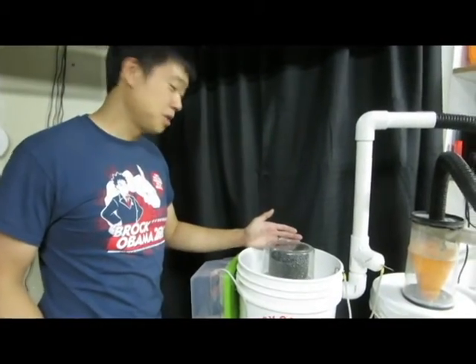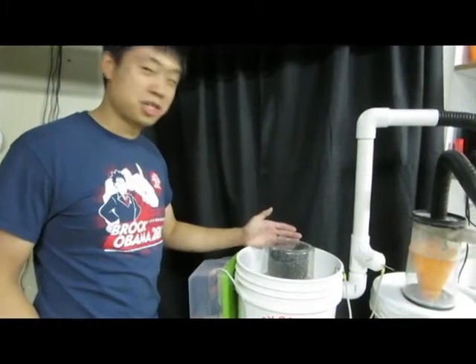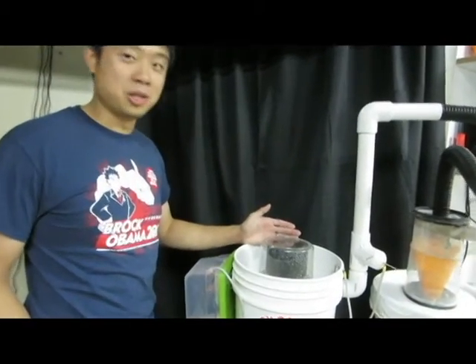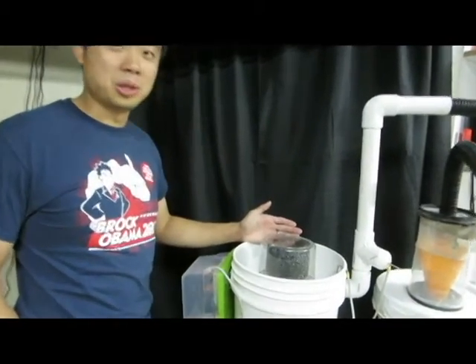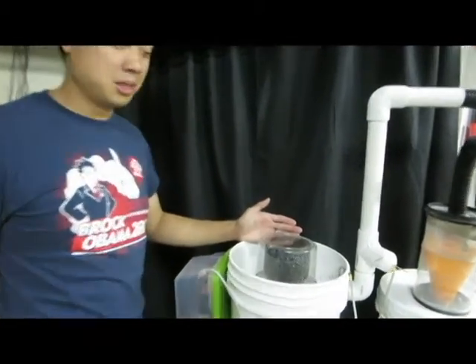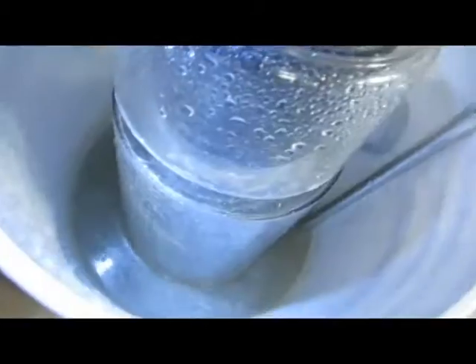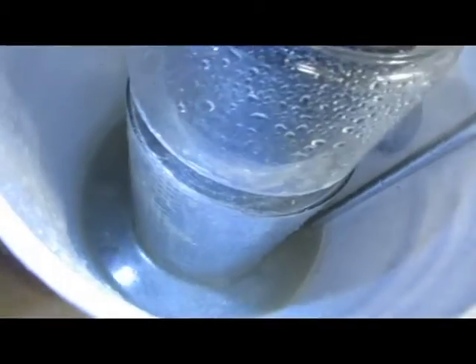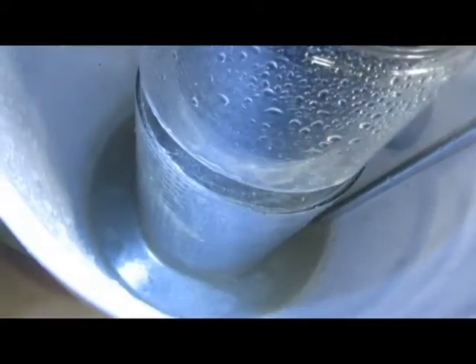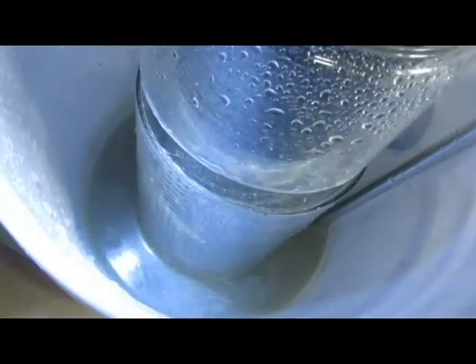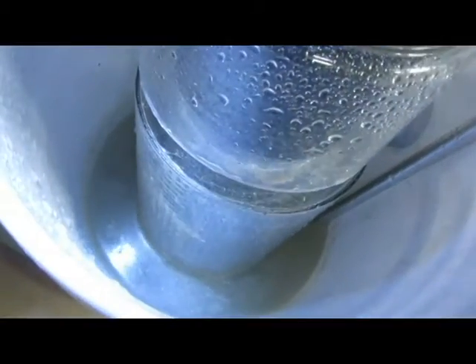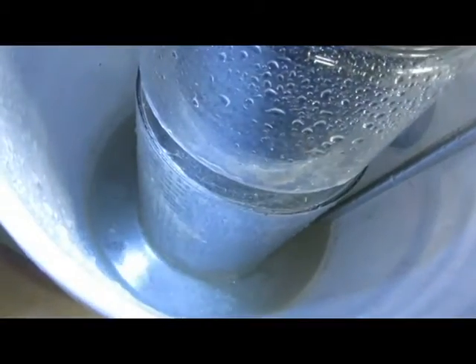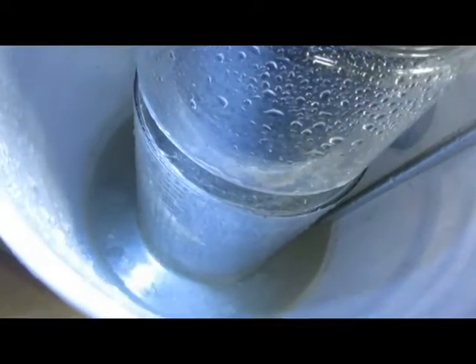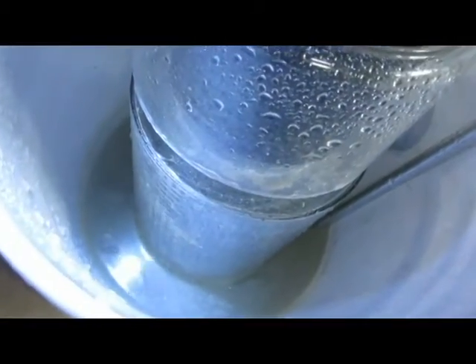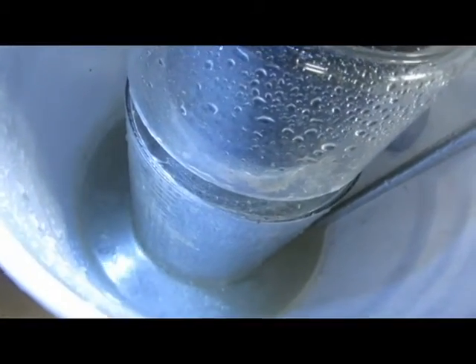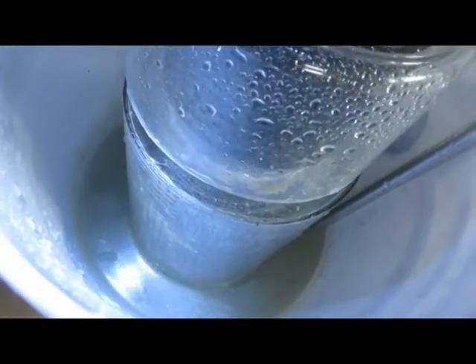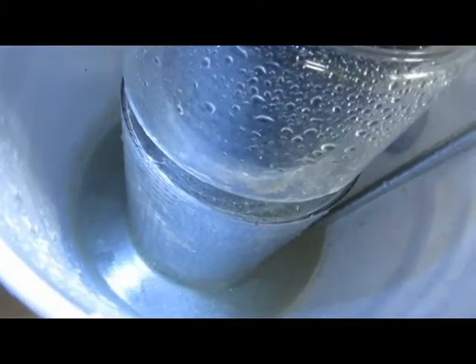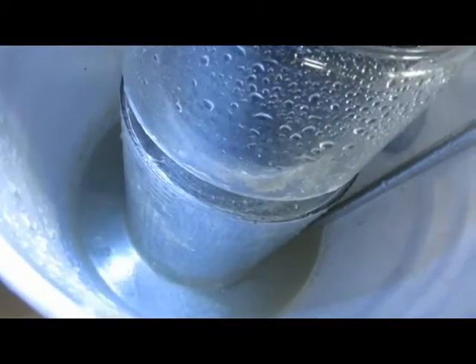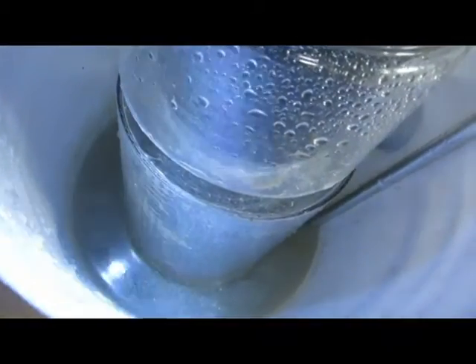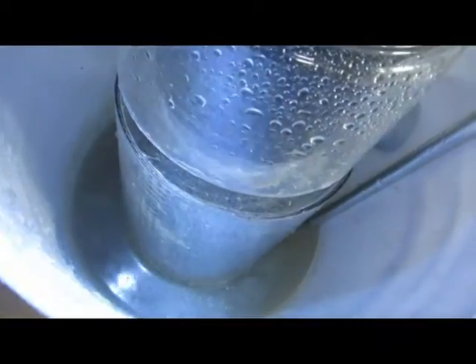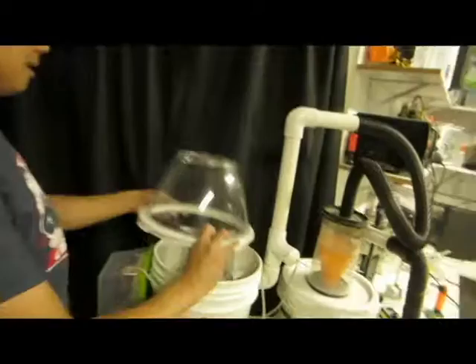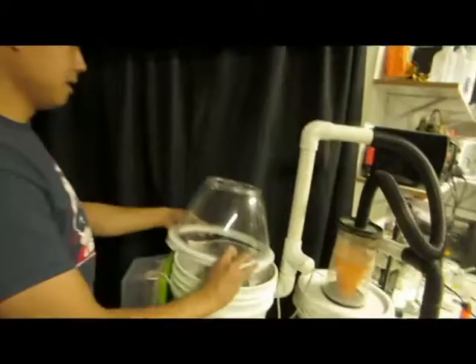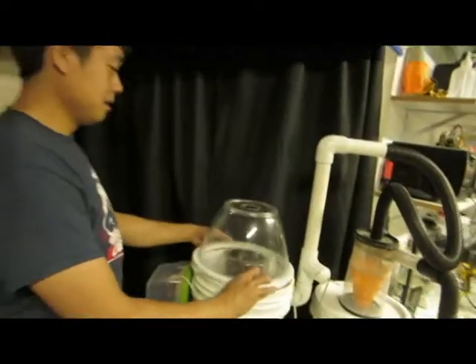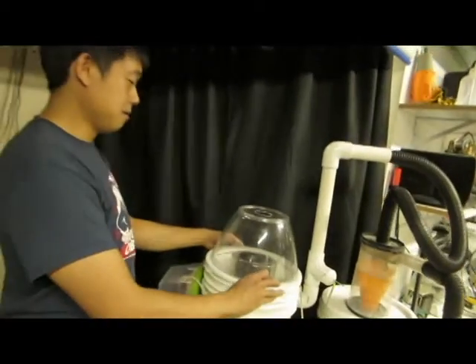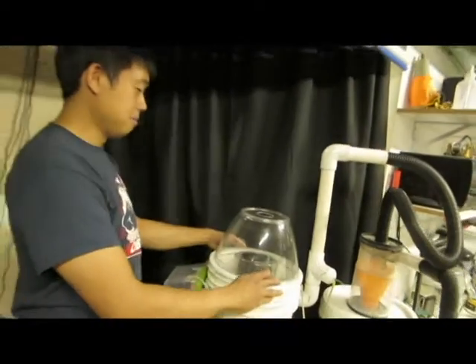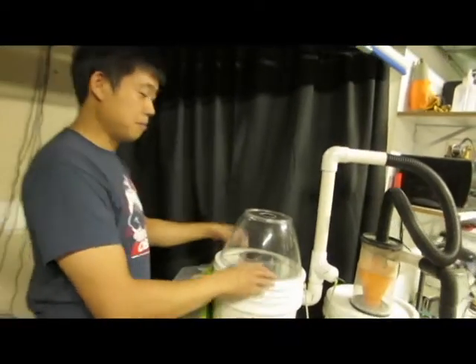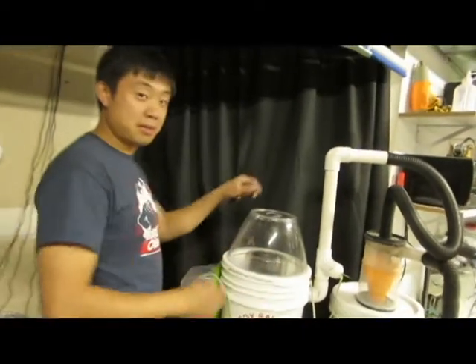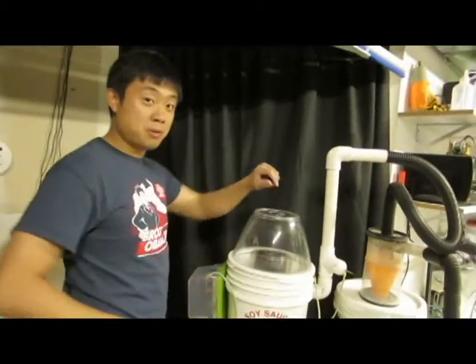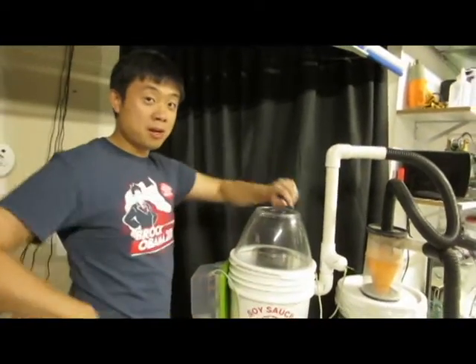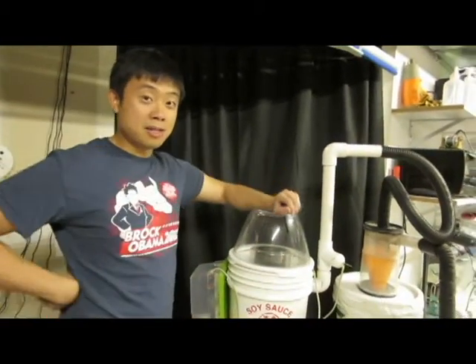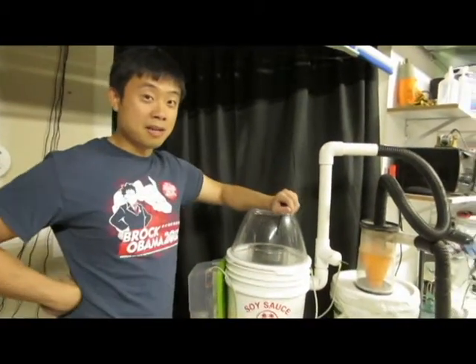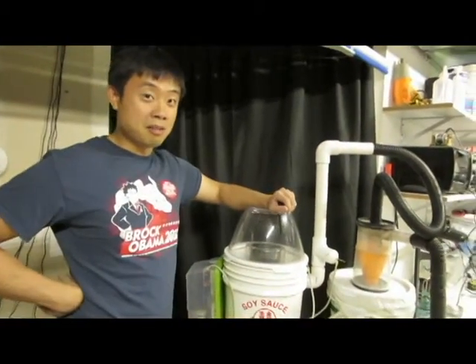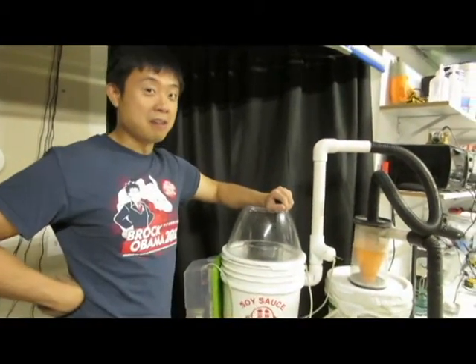Why don't you take a look. Look at that — yuck! But better in the water than in our lungs.